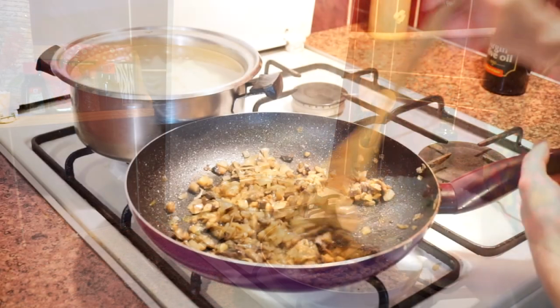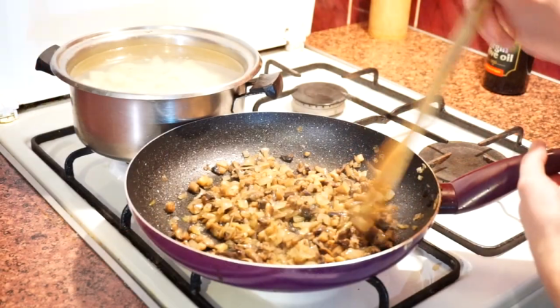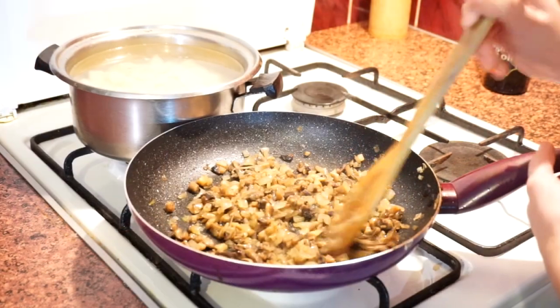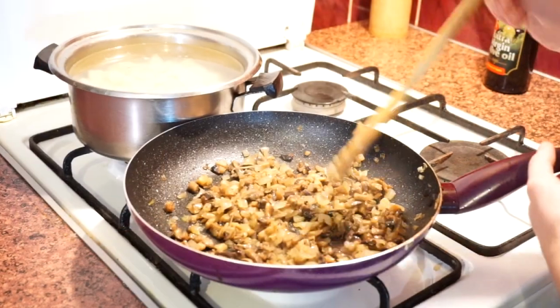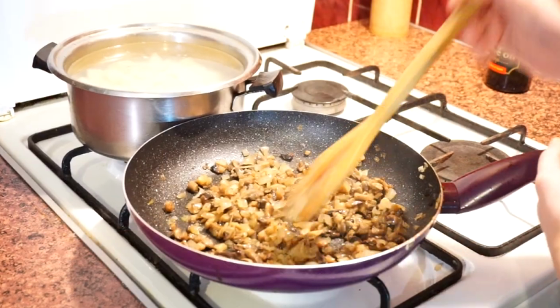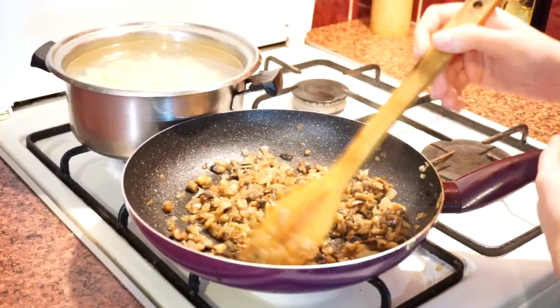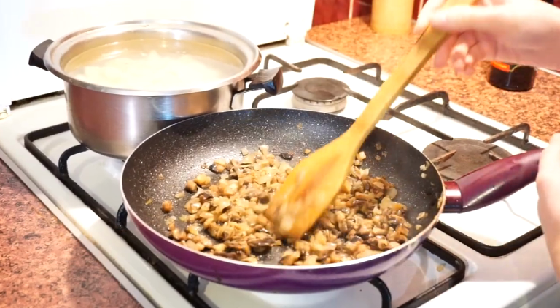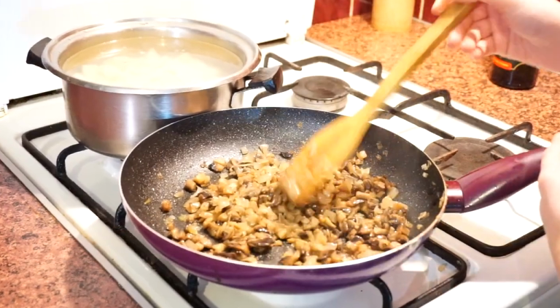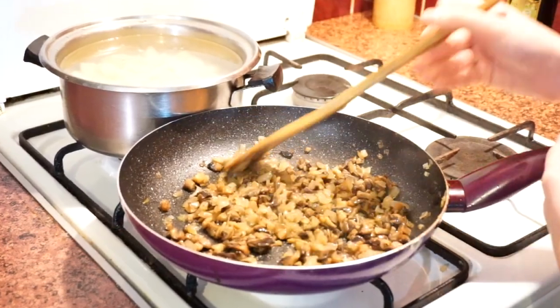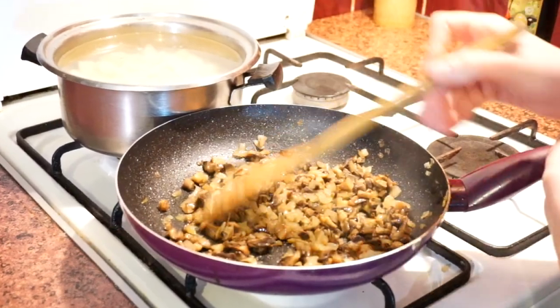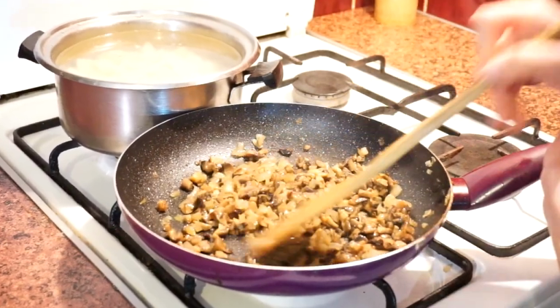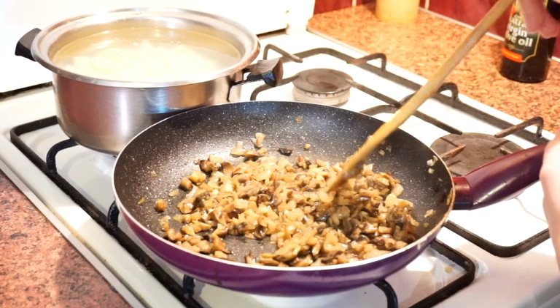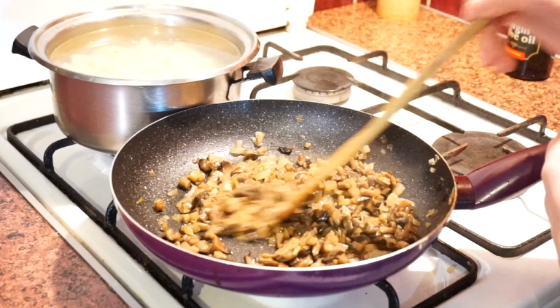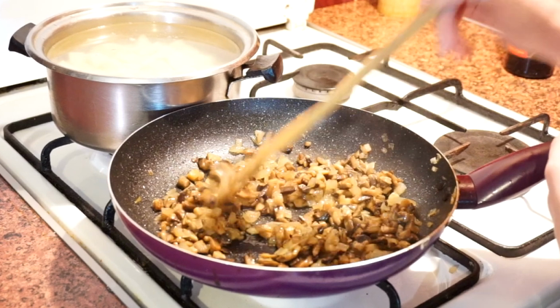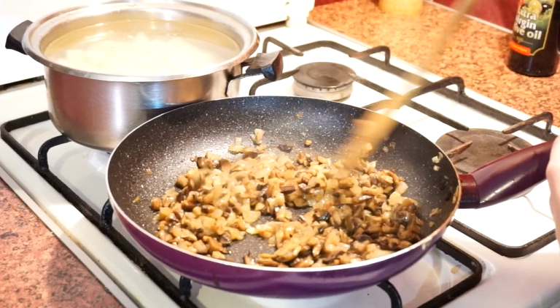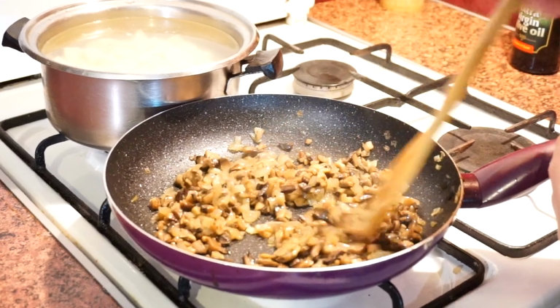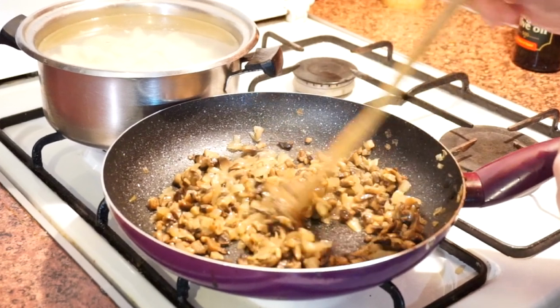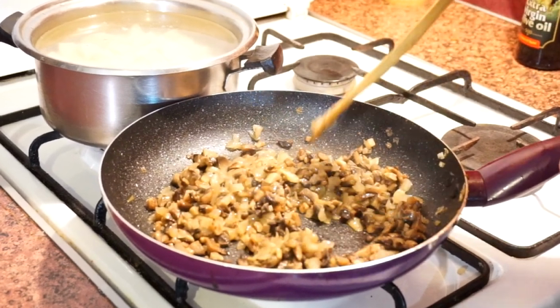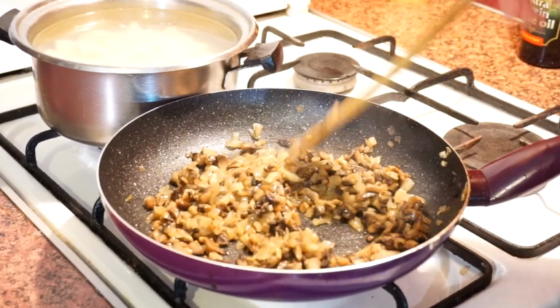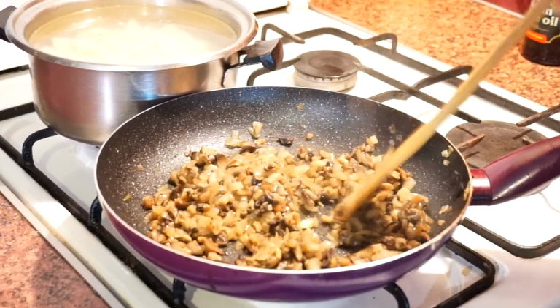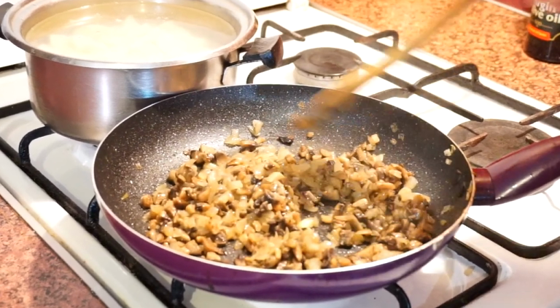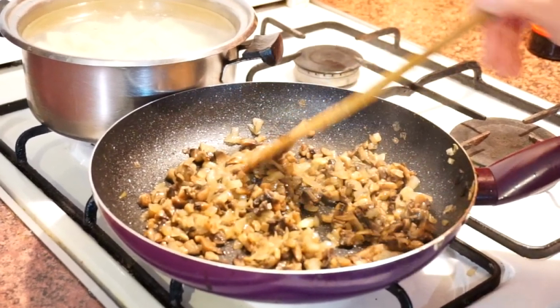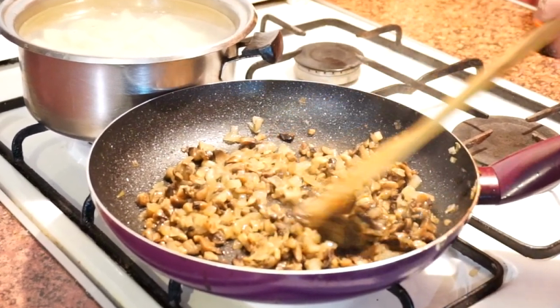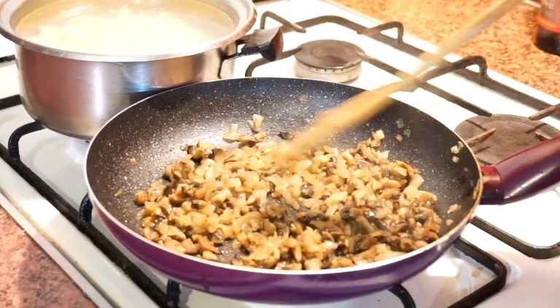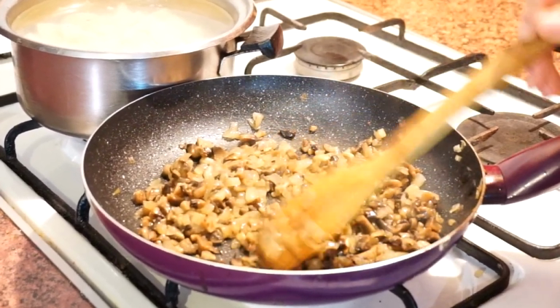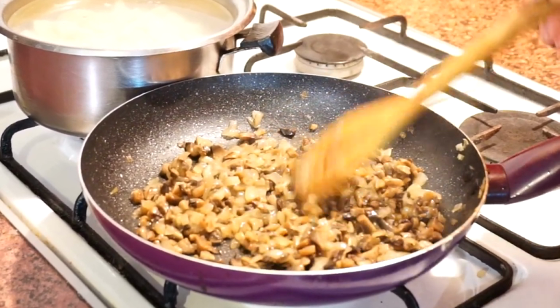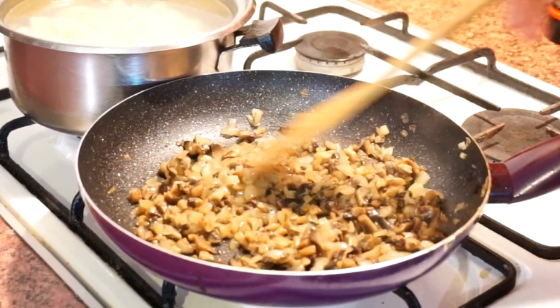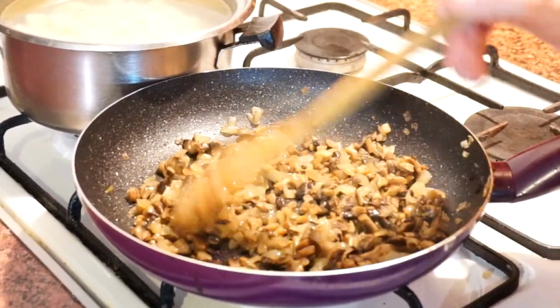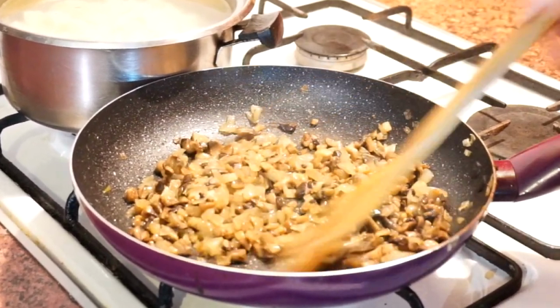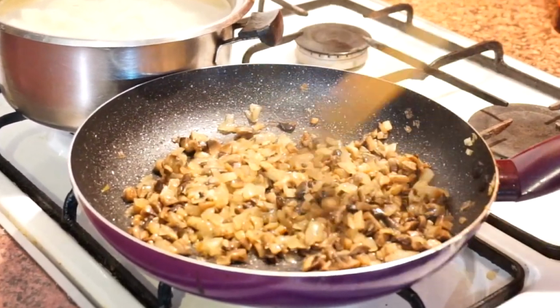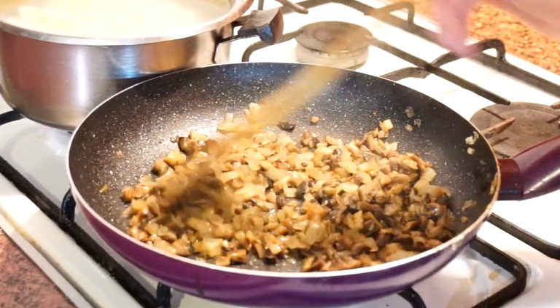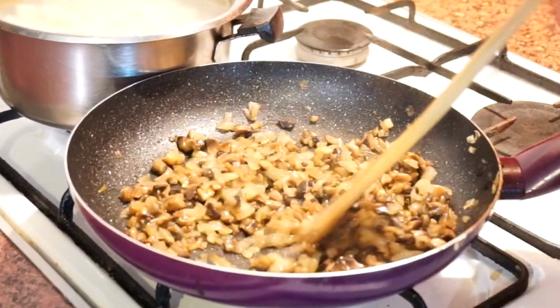It's just 10 minutes past and I see that our mushrooms still have some water, so we're gonna cook them for 5 minutes more.